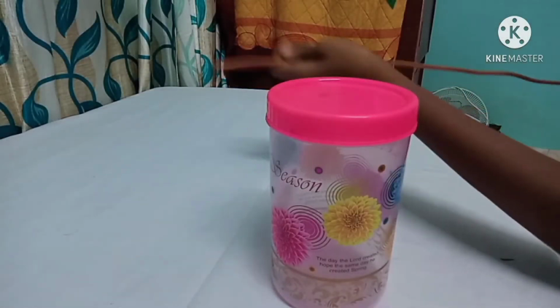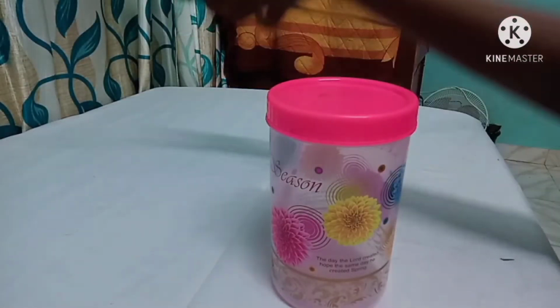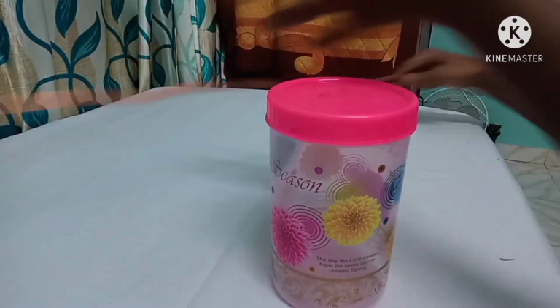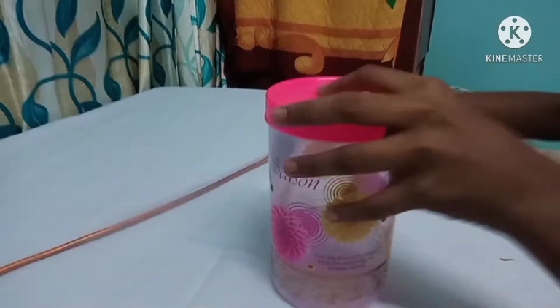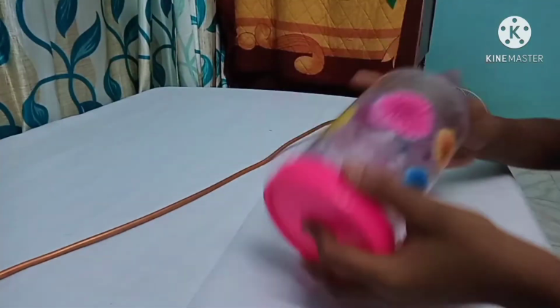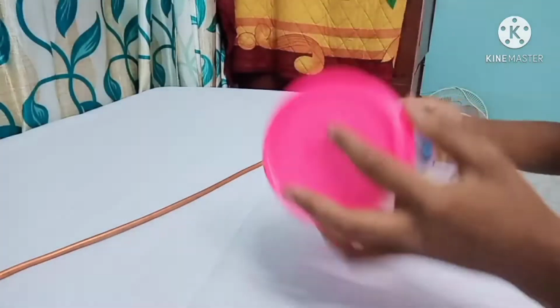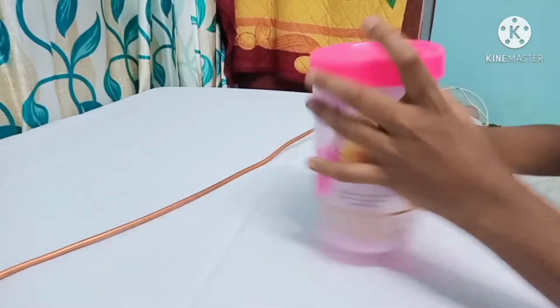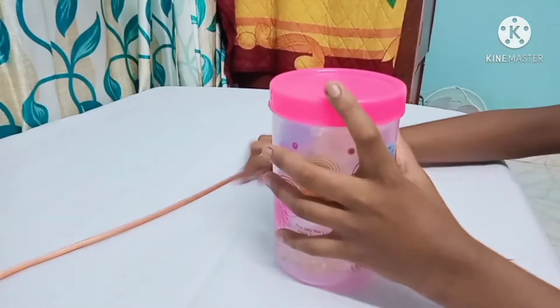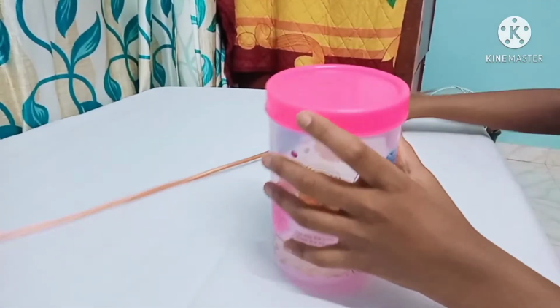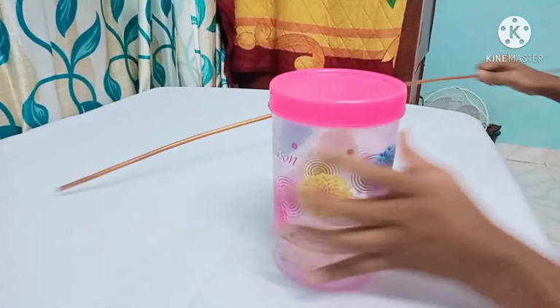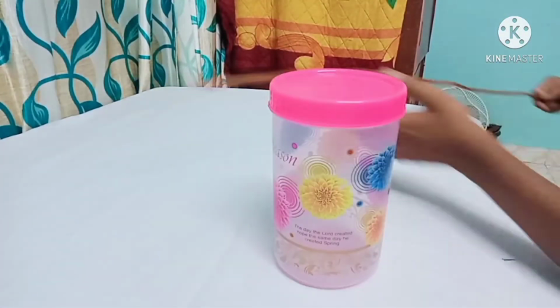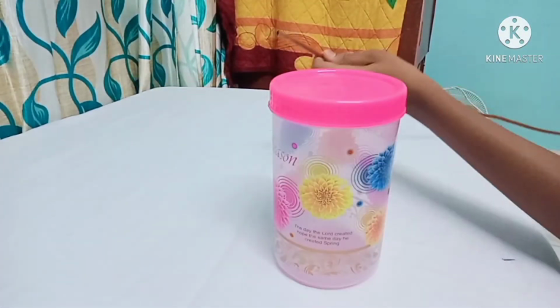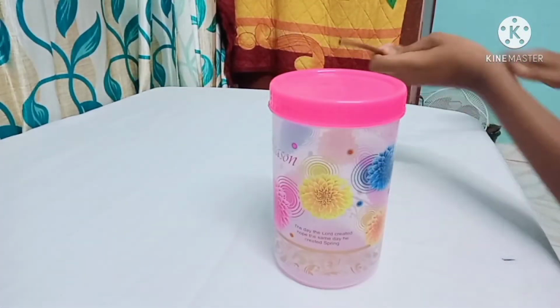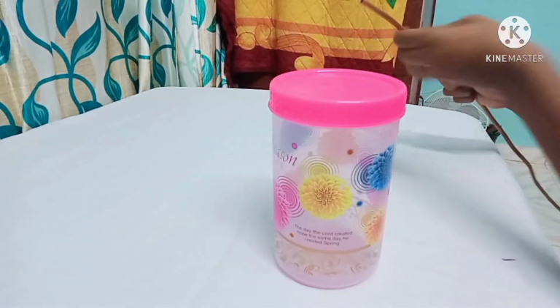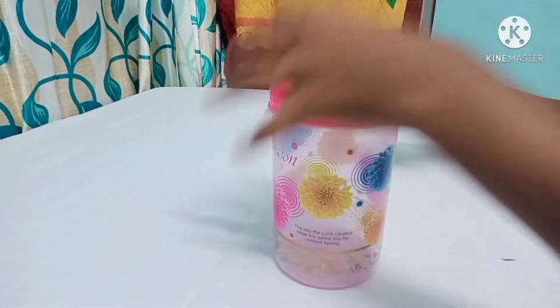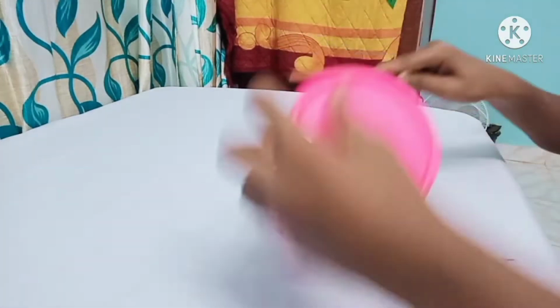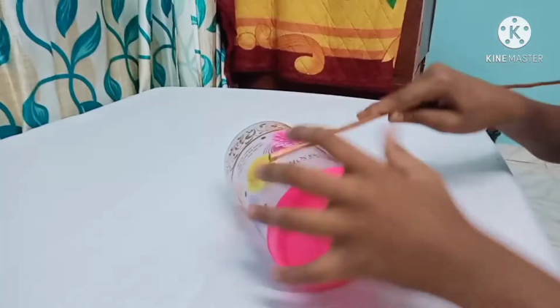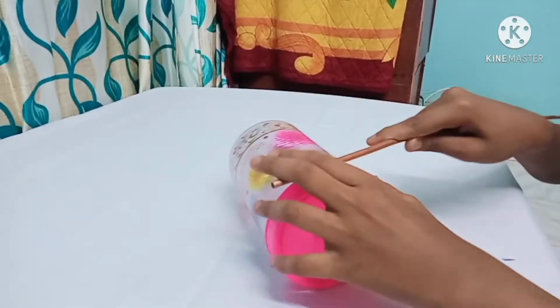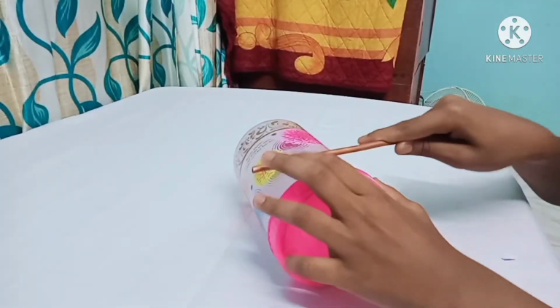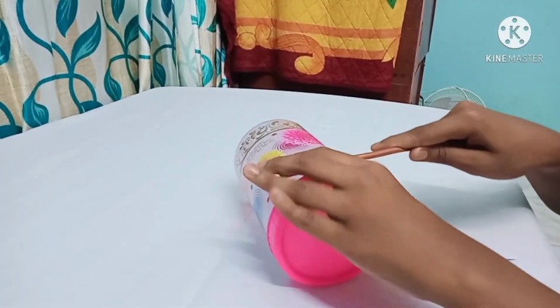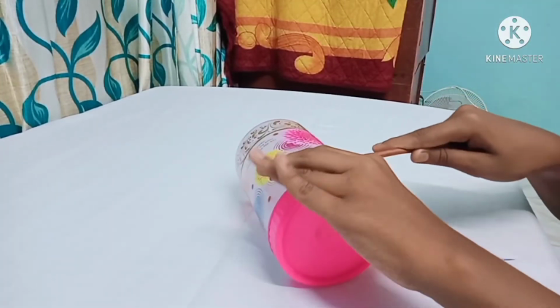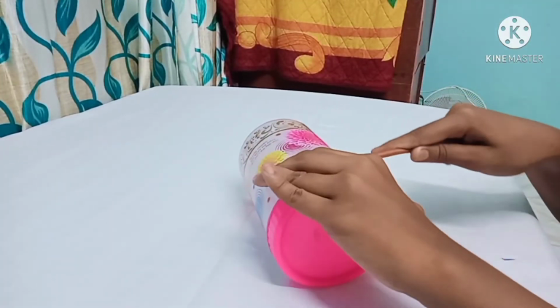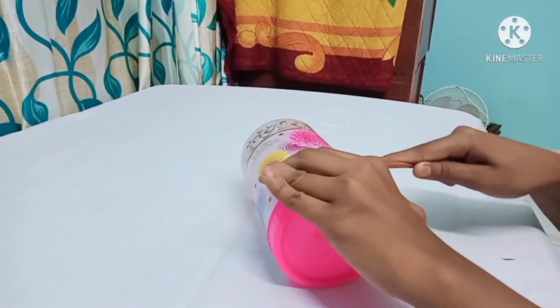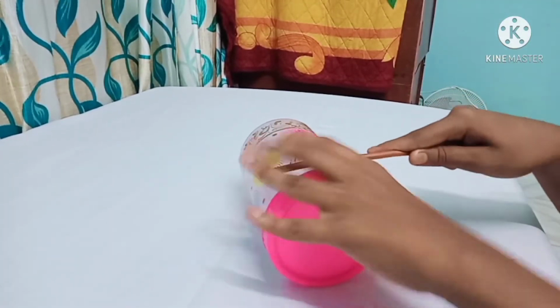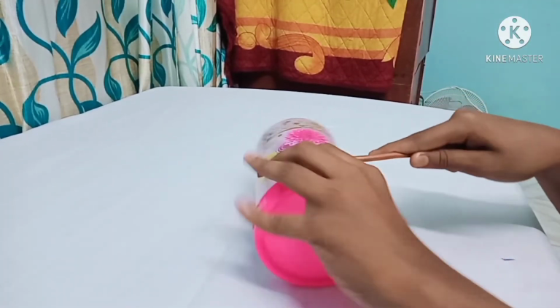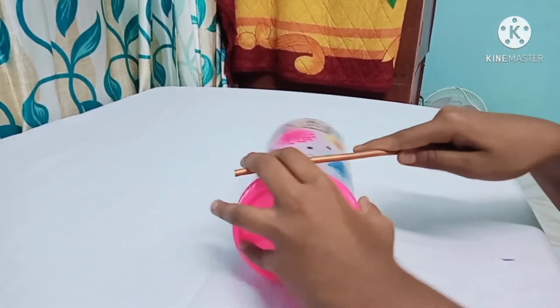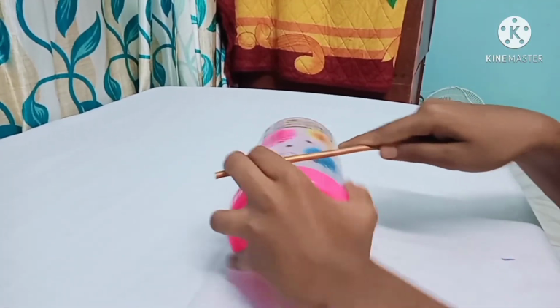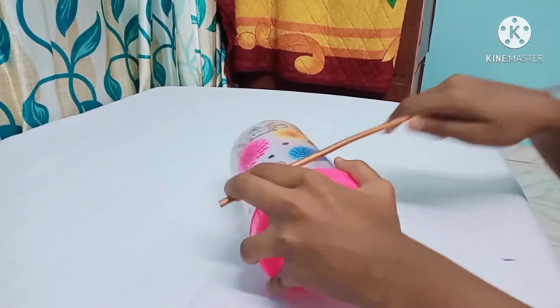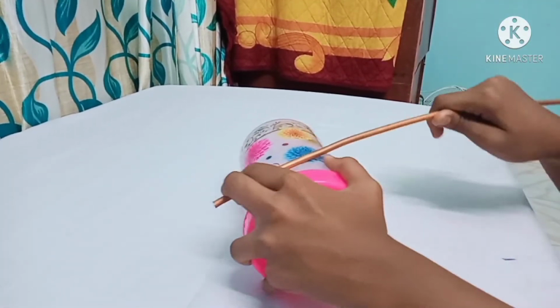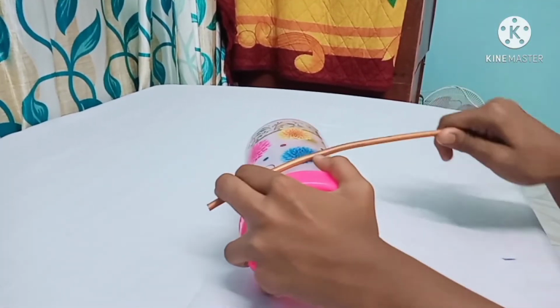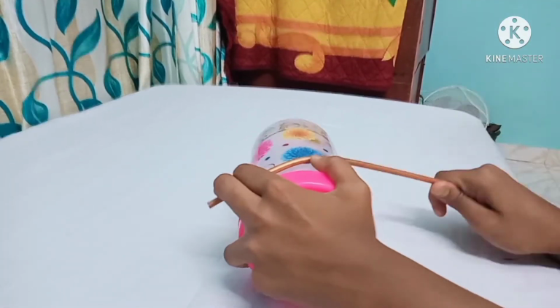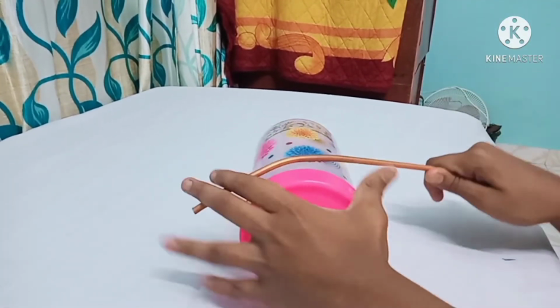First, take your copper tube and a plastic jar, then roll the copper tube as shown in the video.